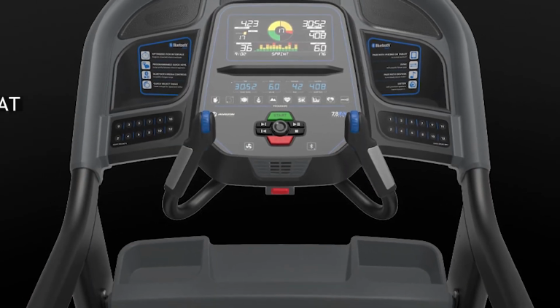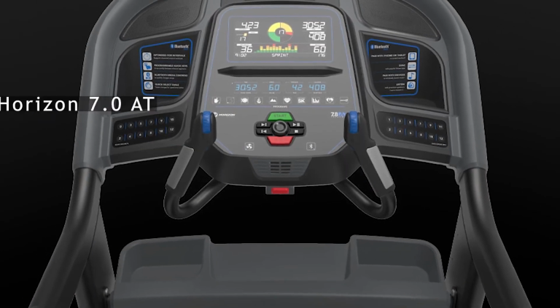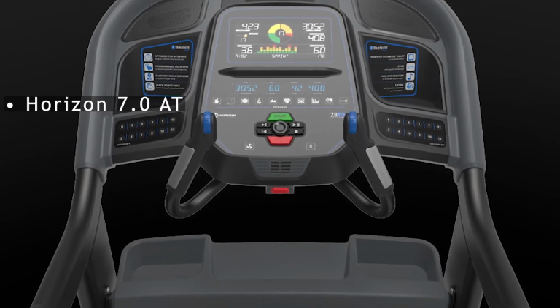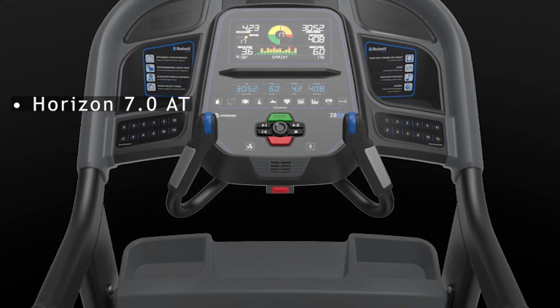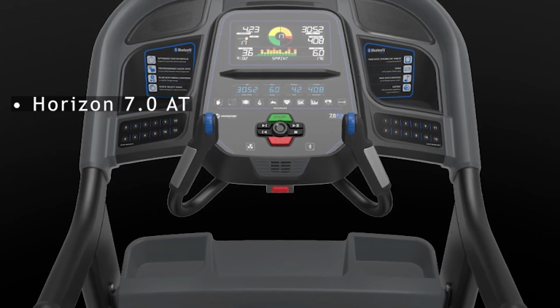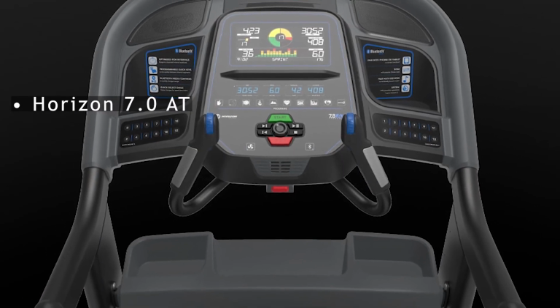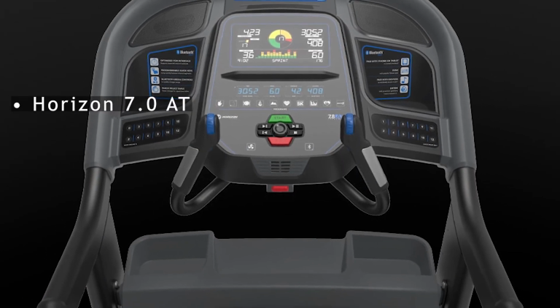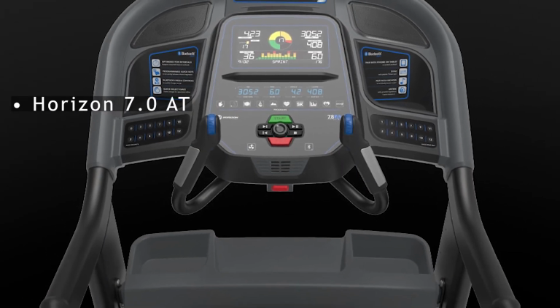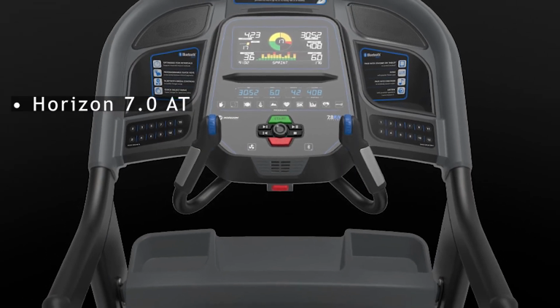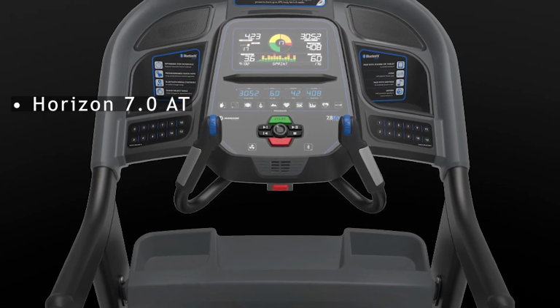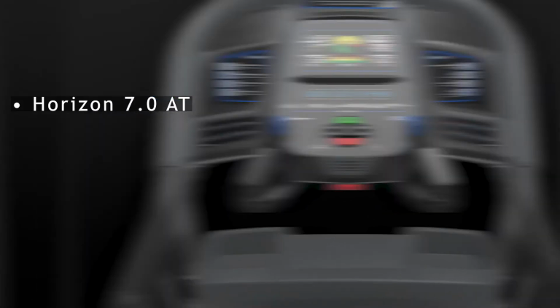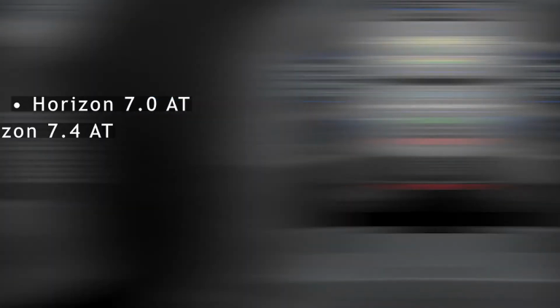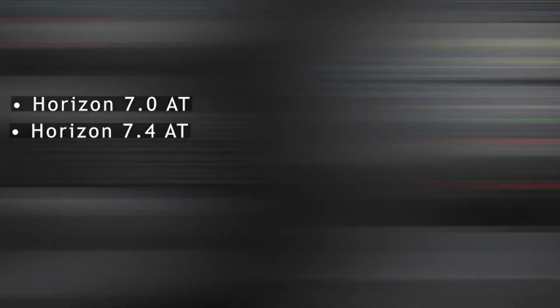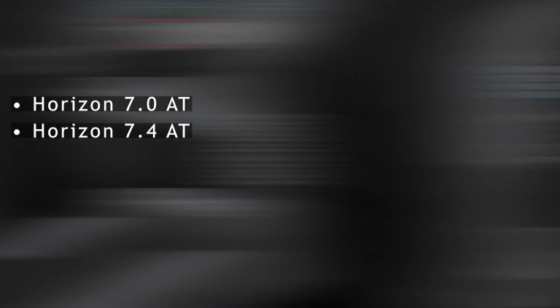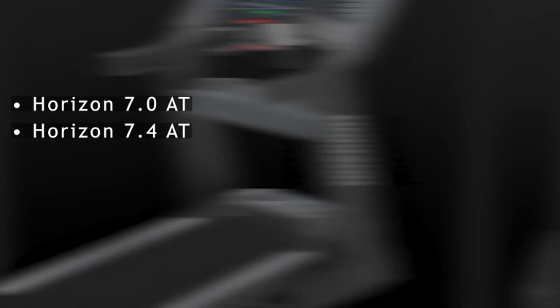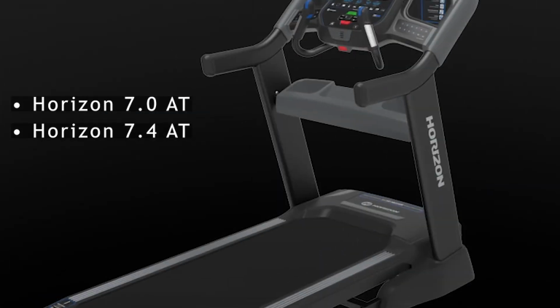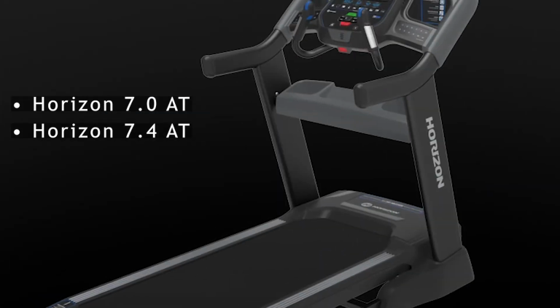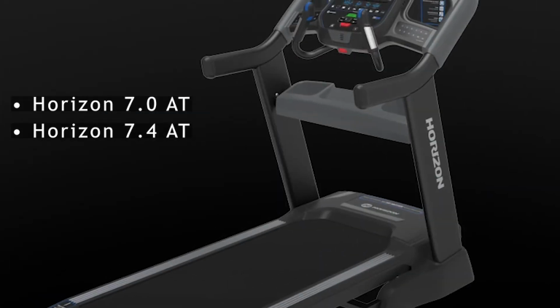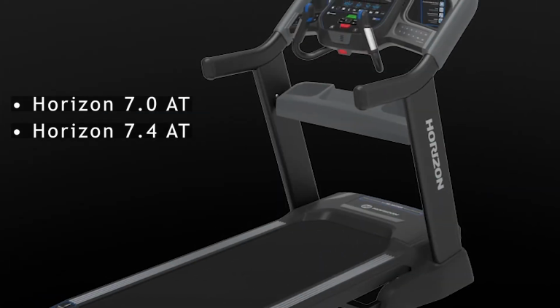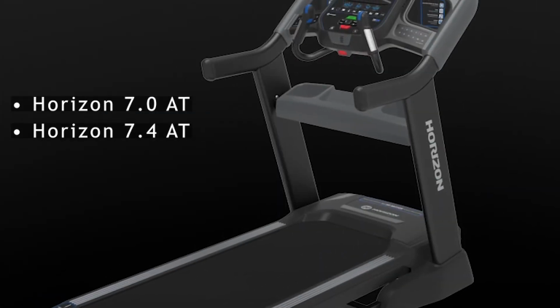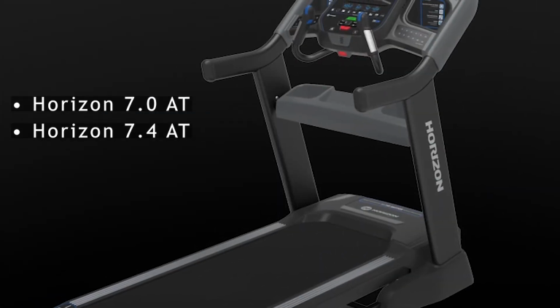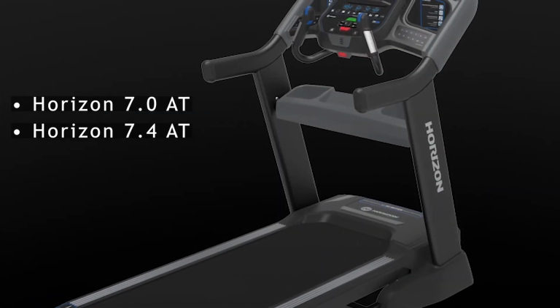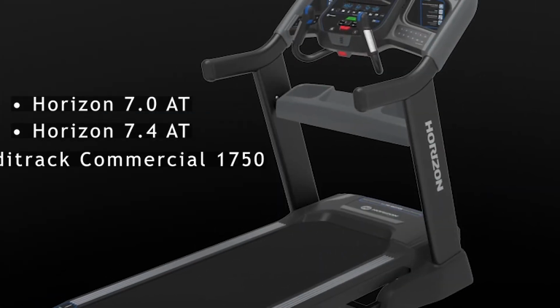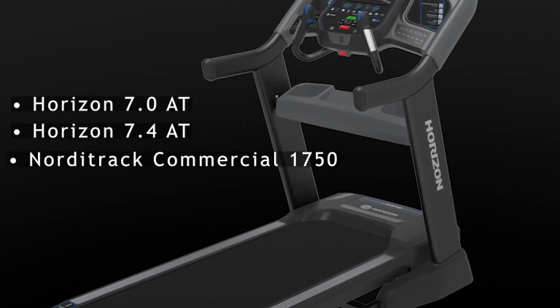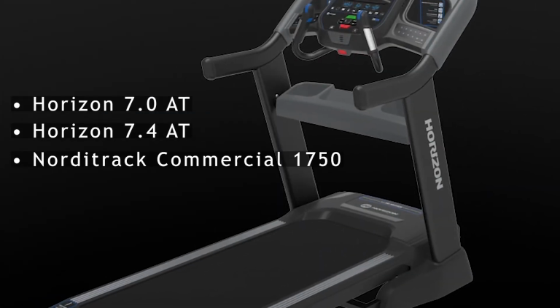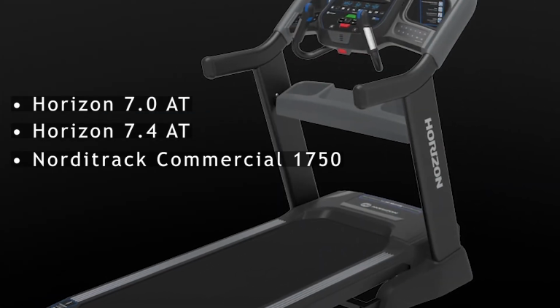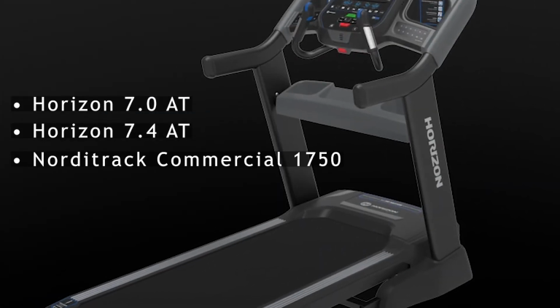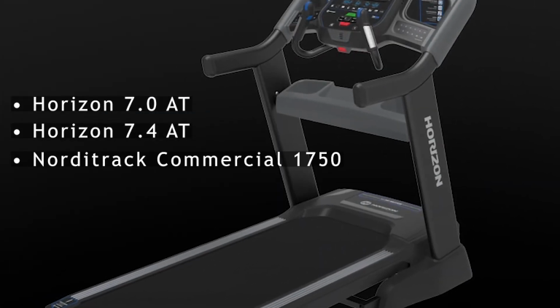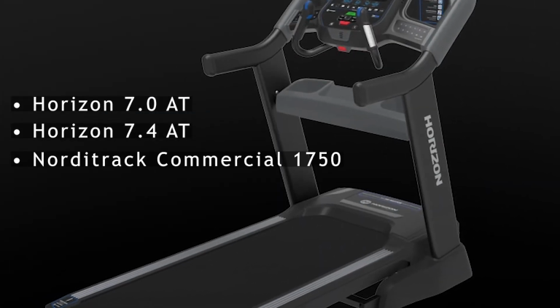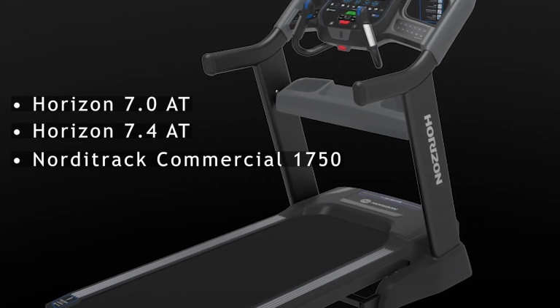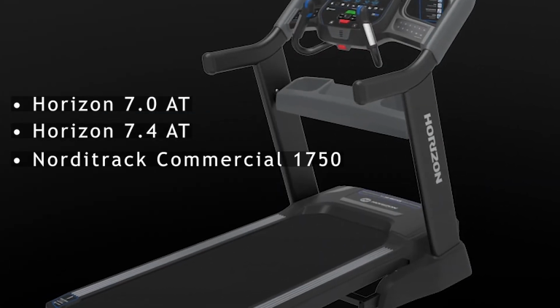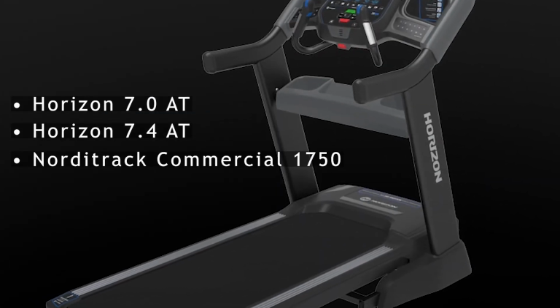Alternatives to consider include the Horizon 7.0 AT, the Horizon 7.4 AT, and the NordicTrack Commercial 1750.